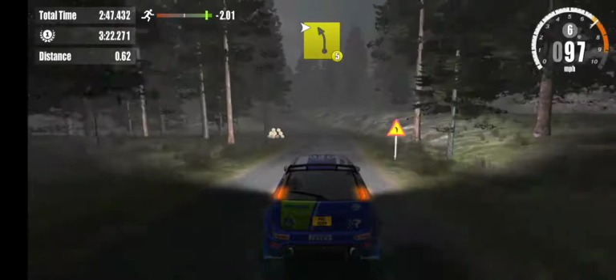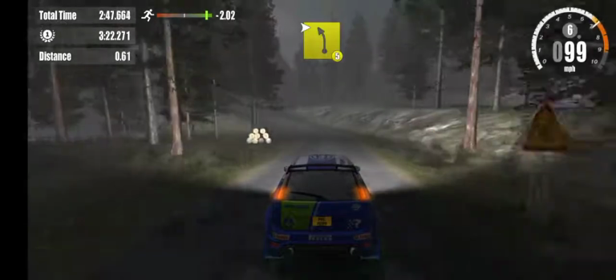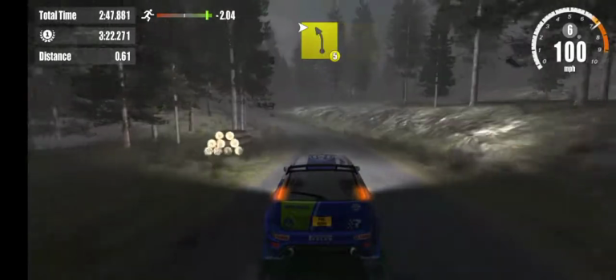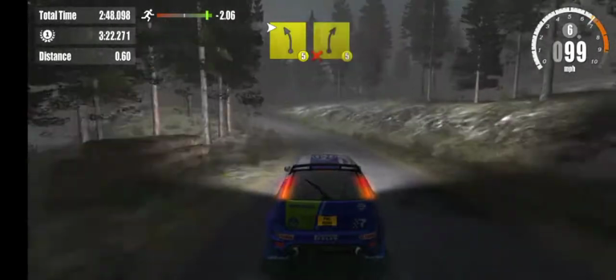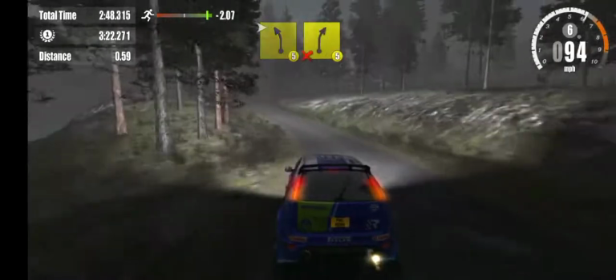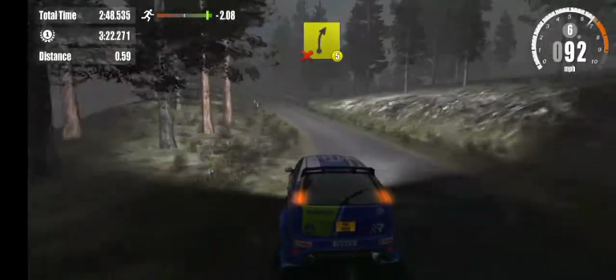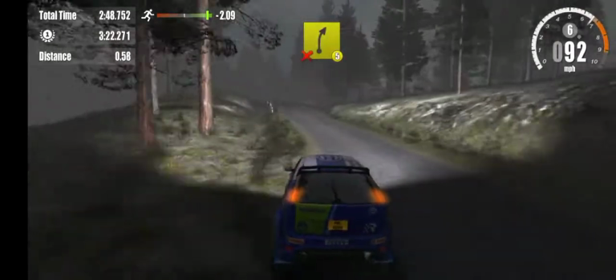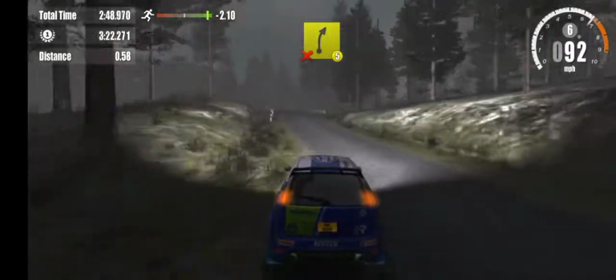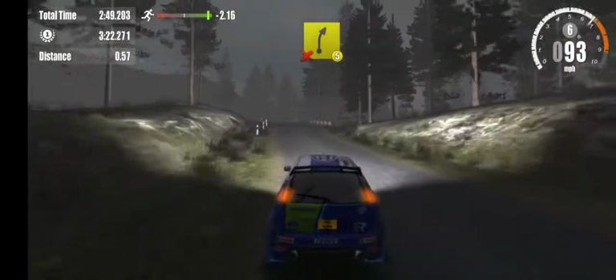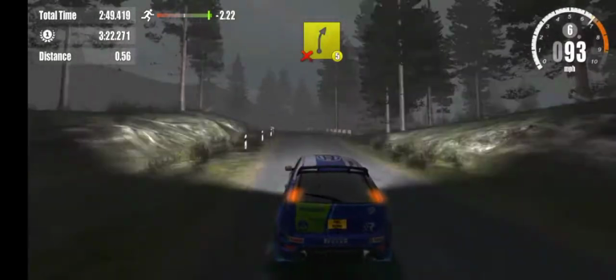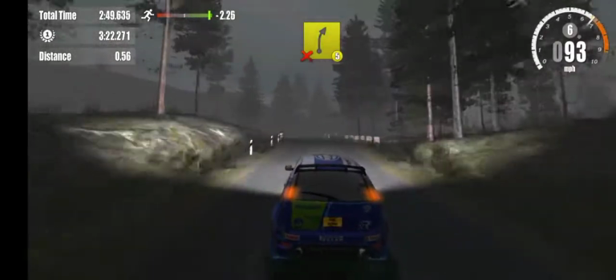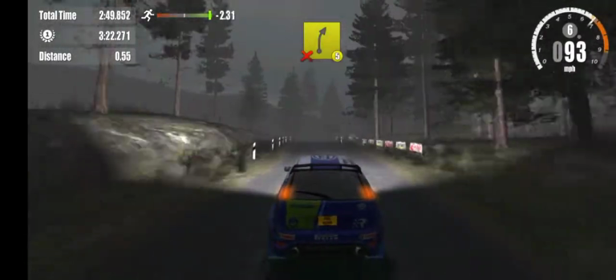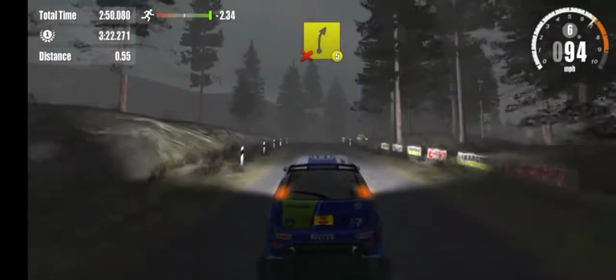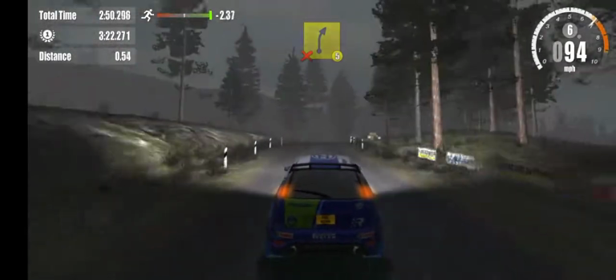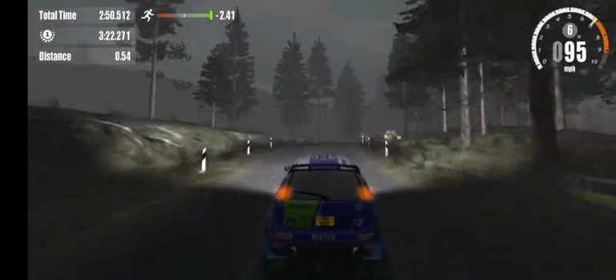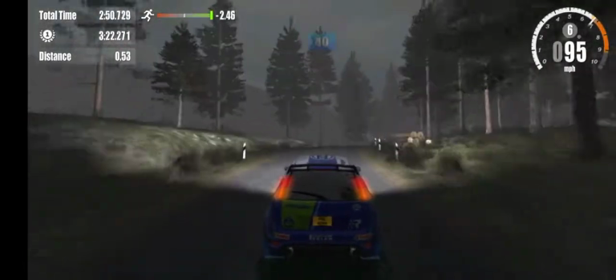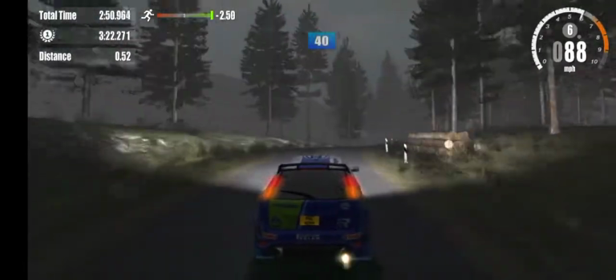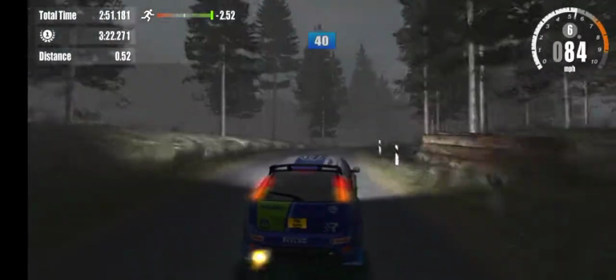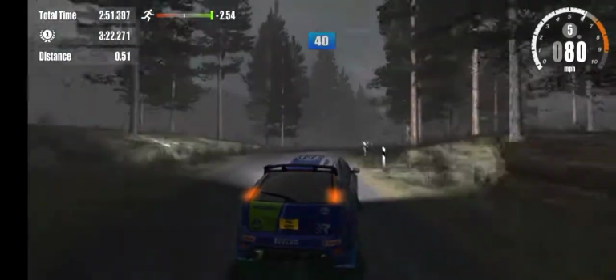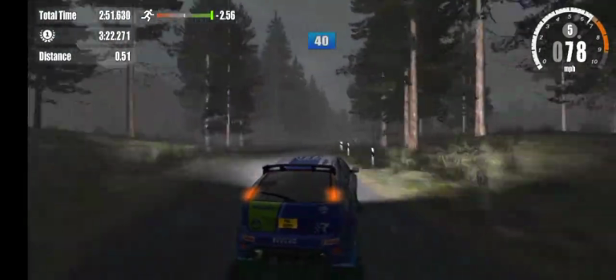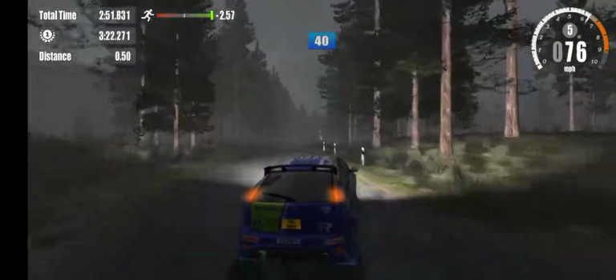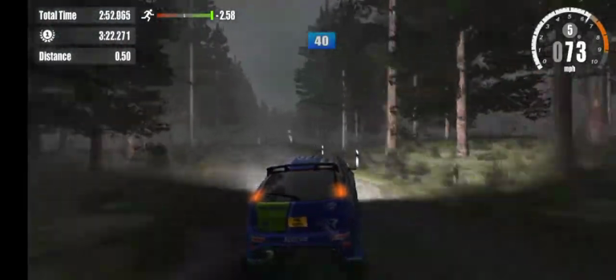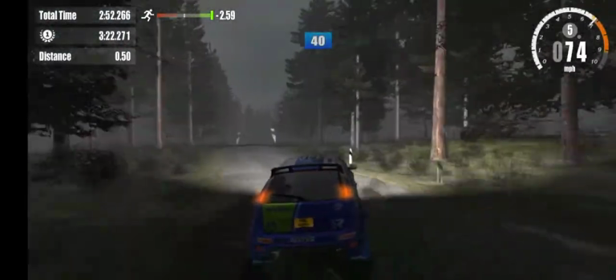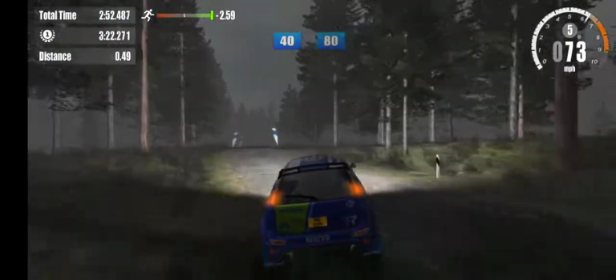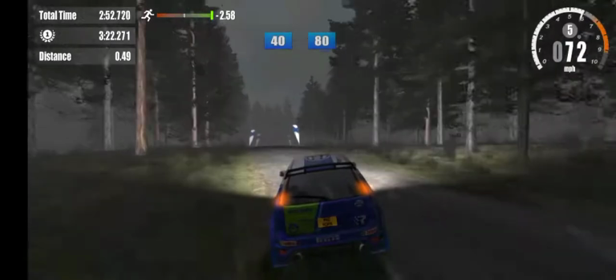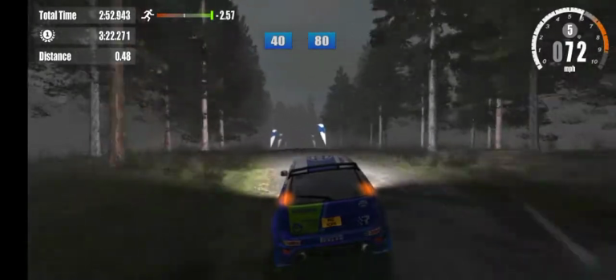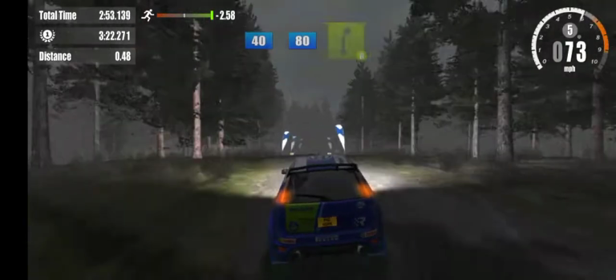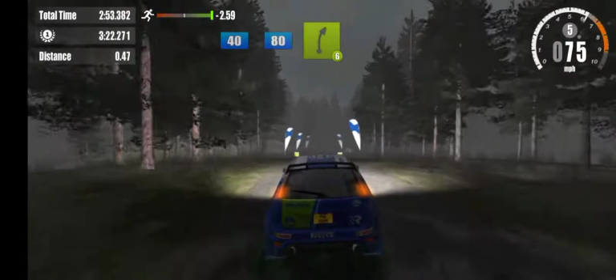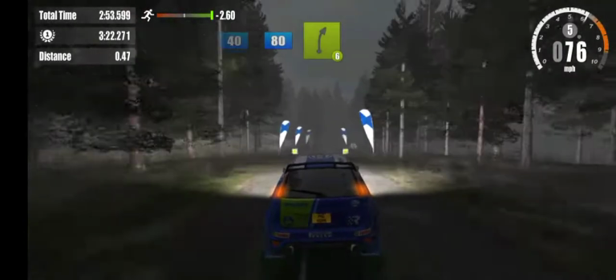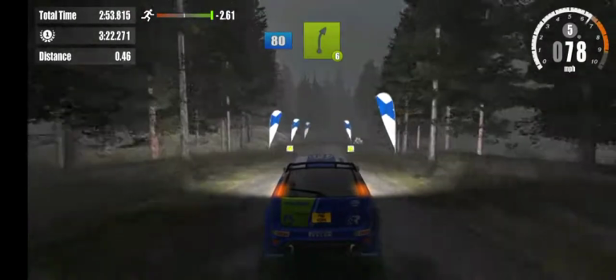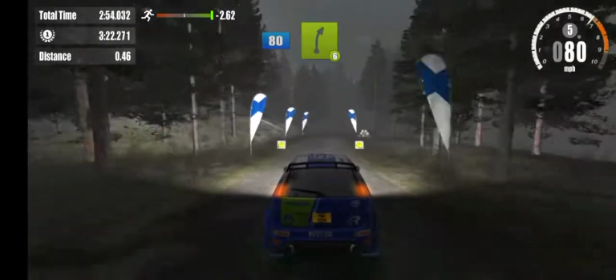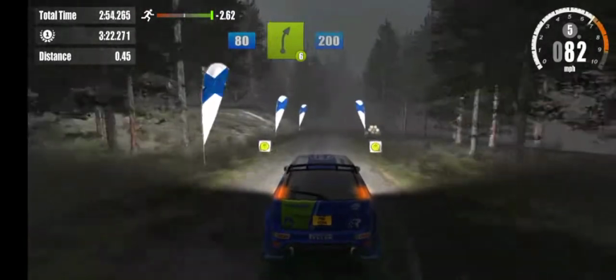5 right, don't cut. On to gravel, 40. Overcrest, 80. 6 right, 200. 100.